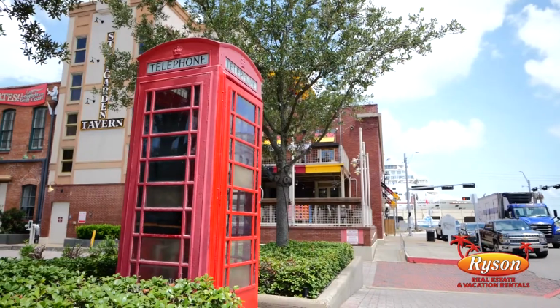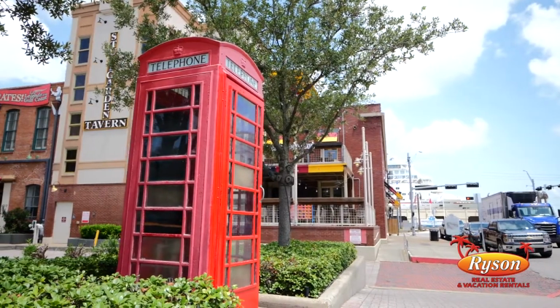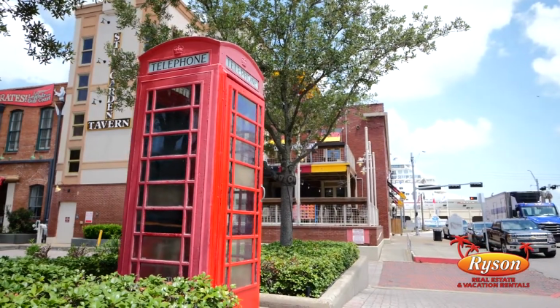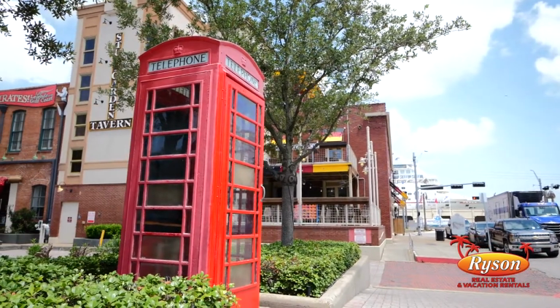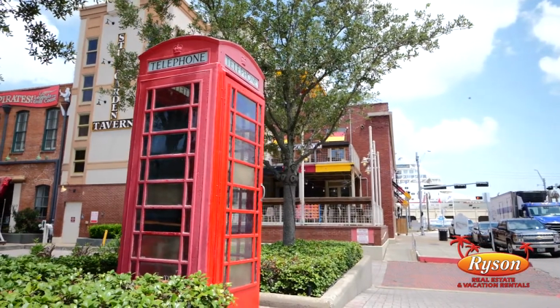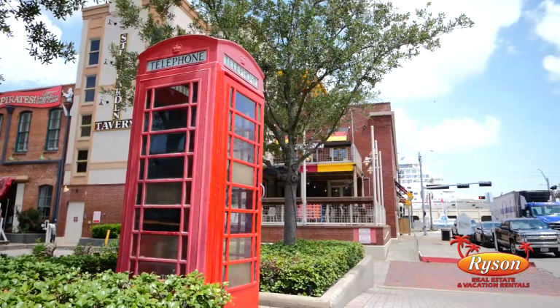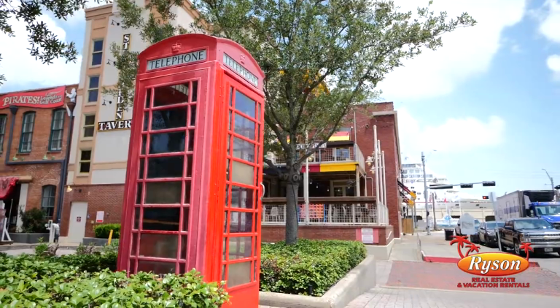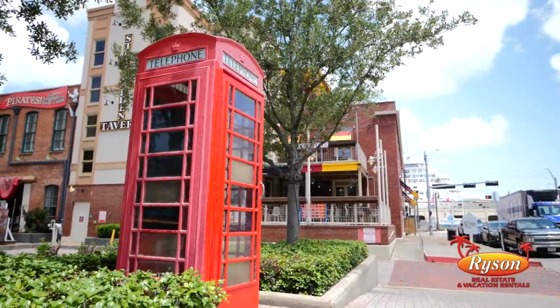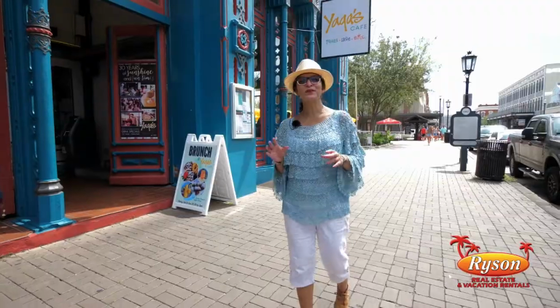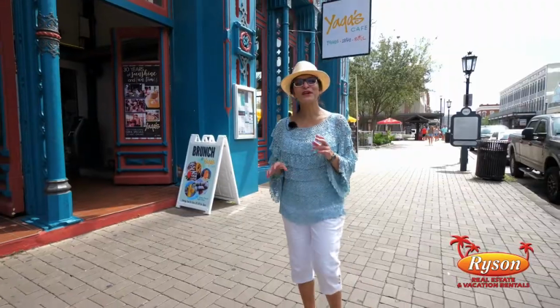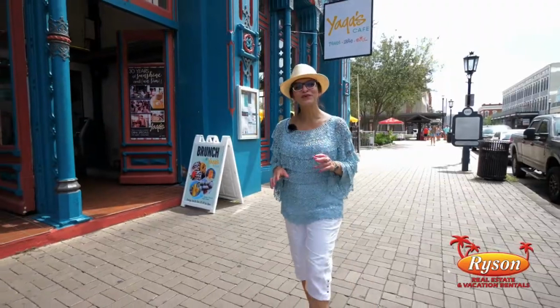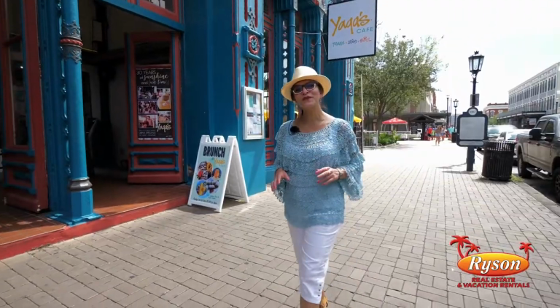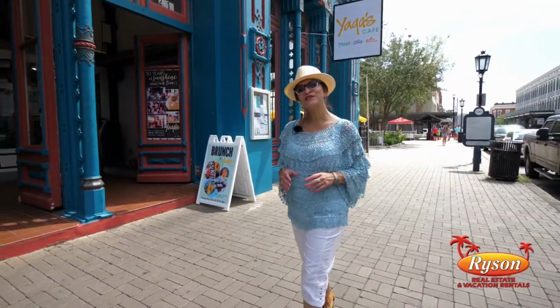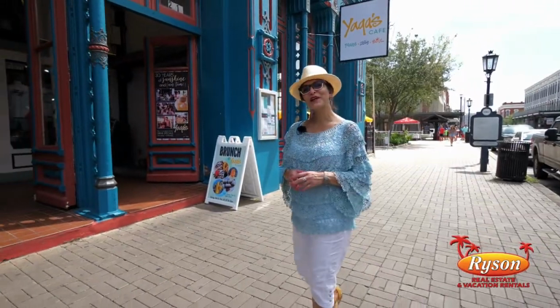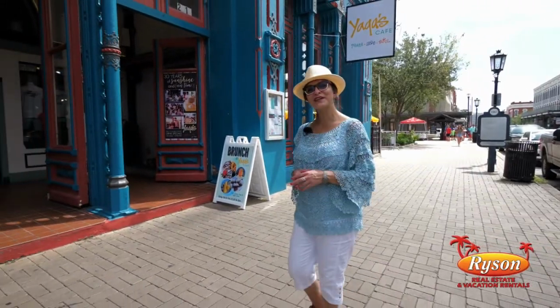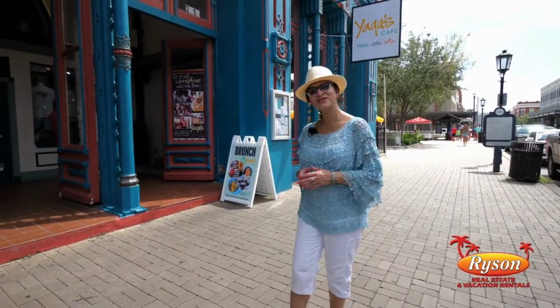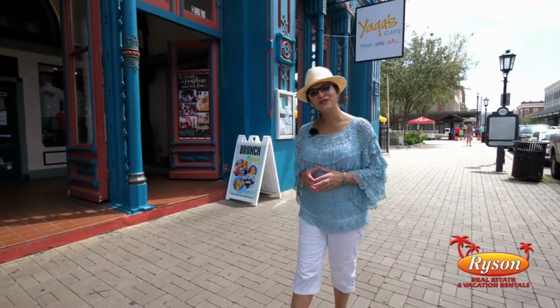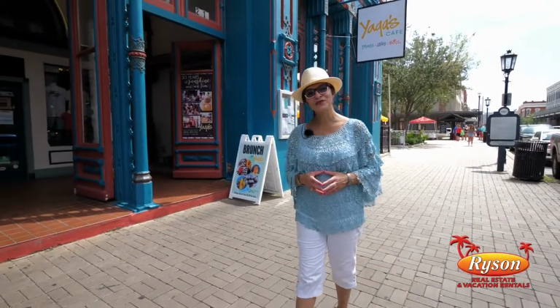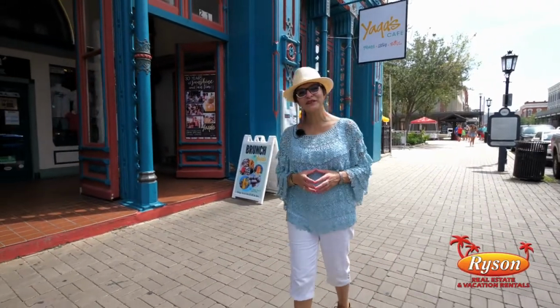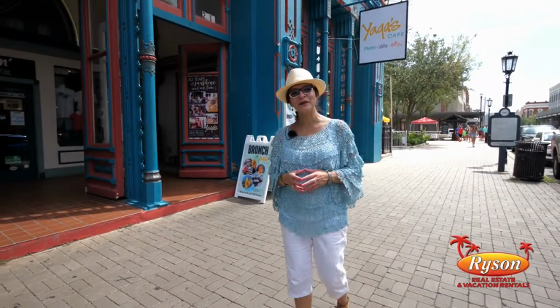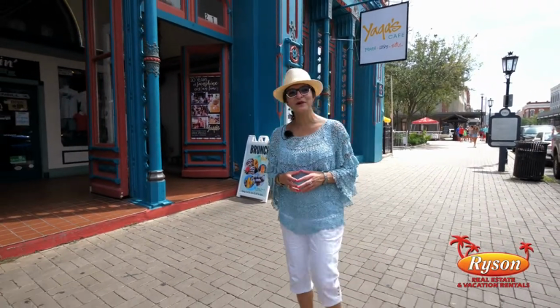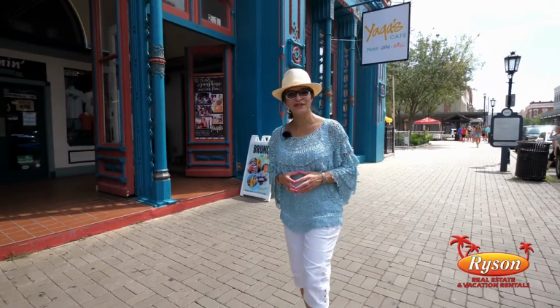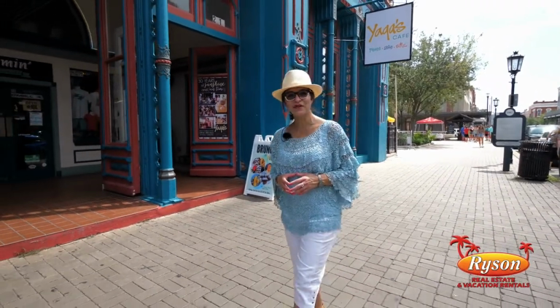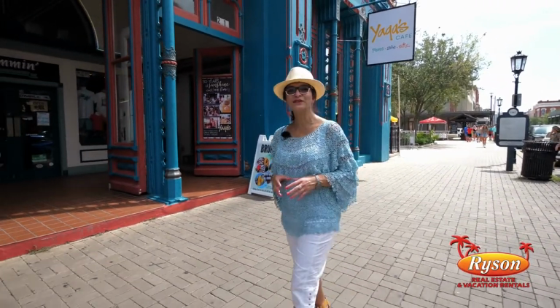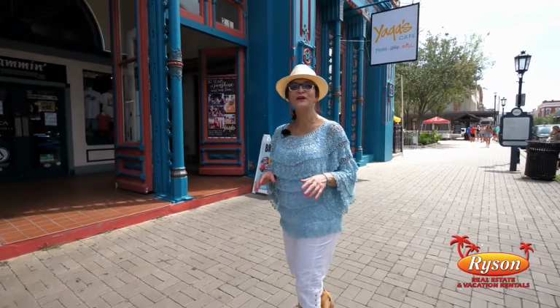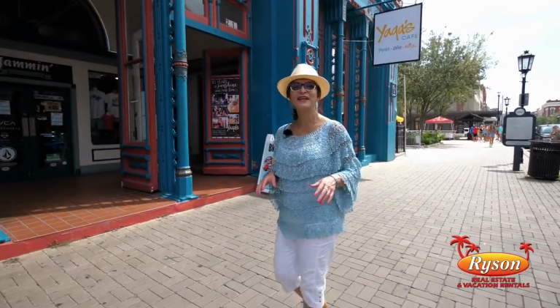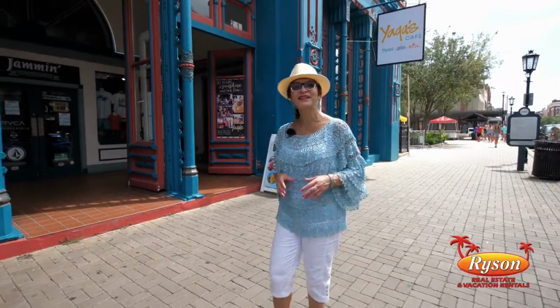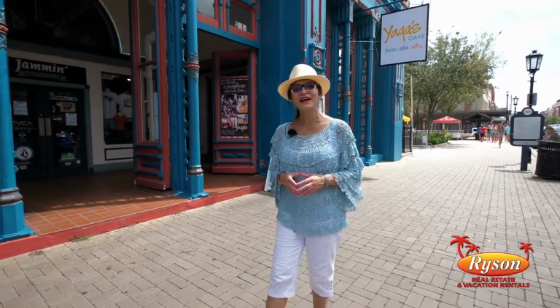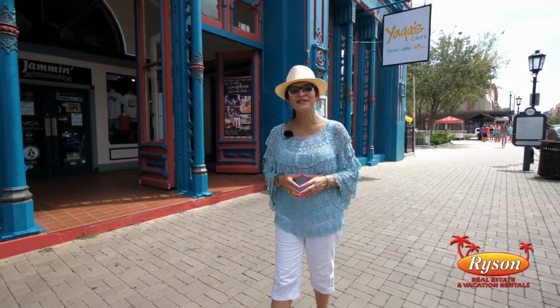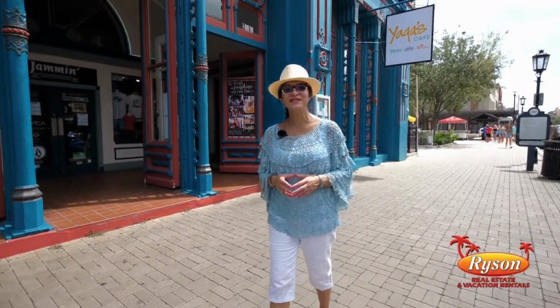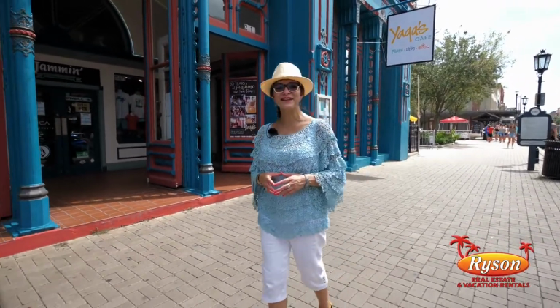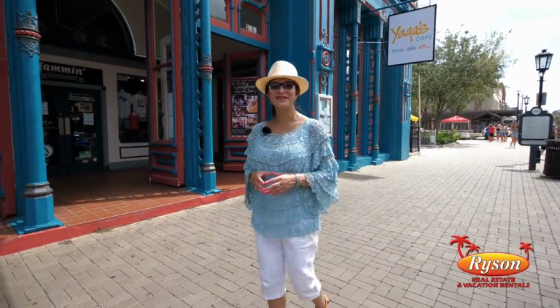Thank you for joining me for this quick tour of the Strand National Historic Landmark District, located in Galveston's downtown.